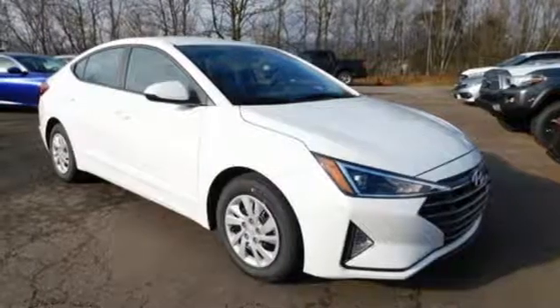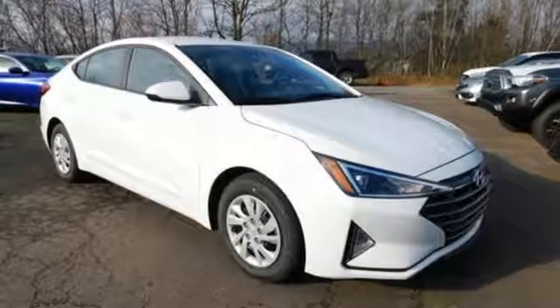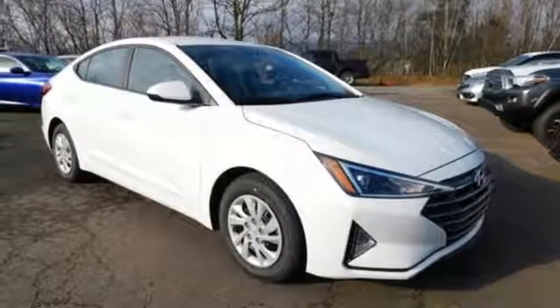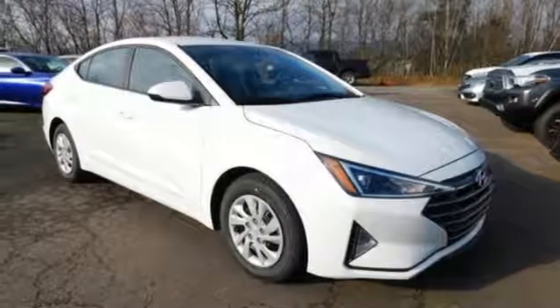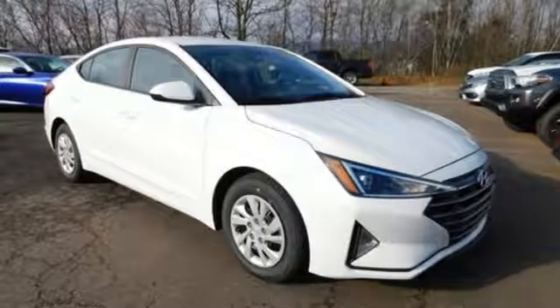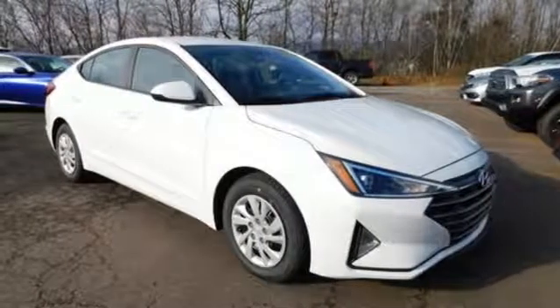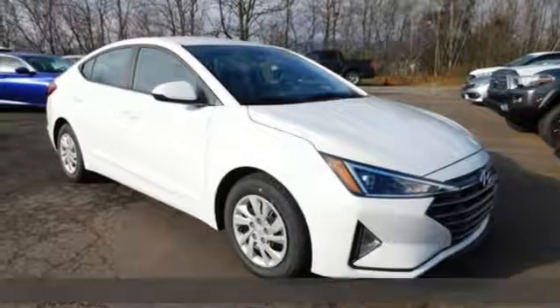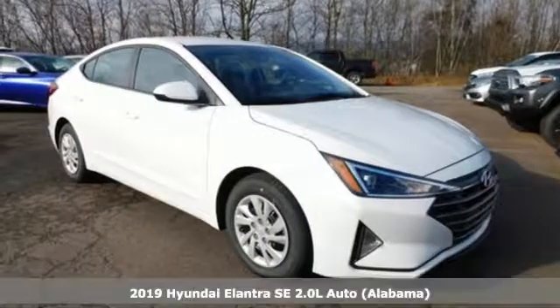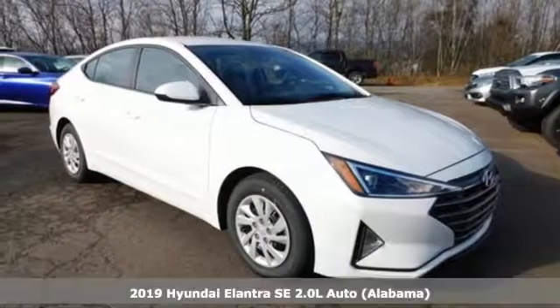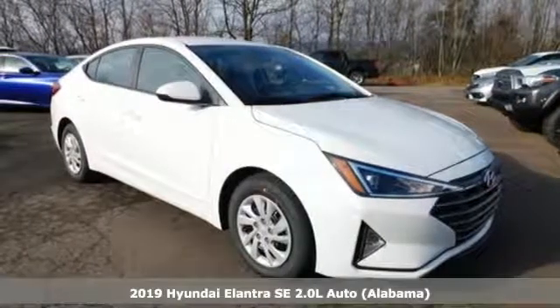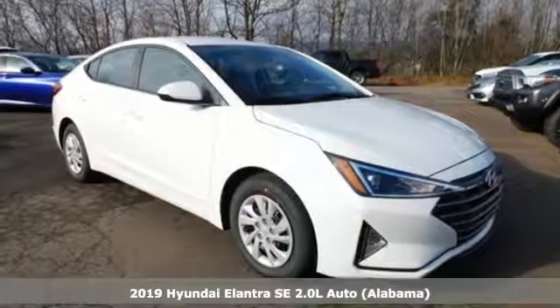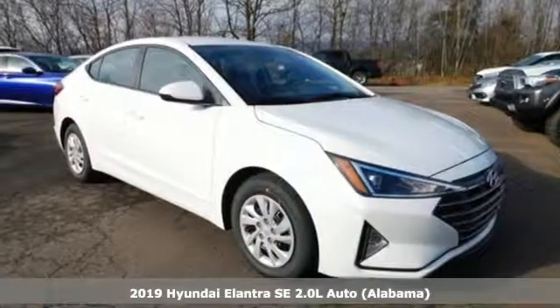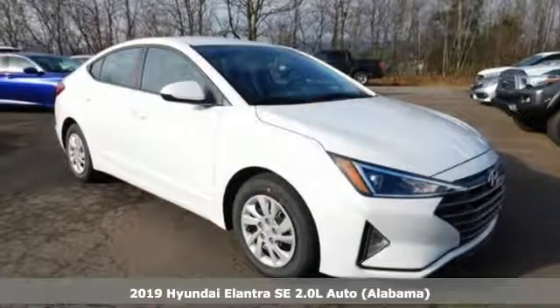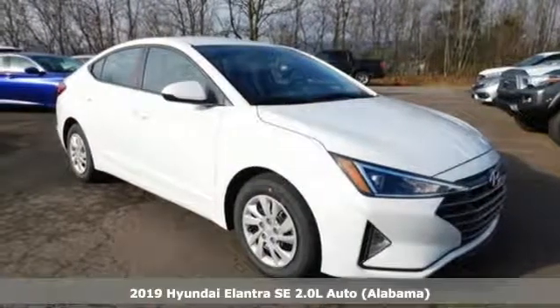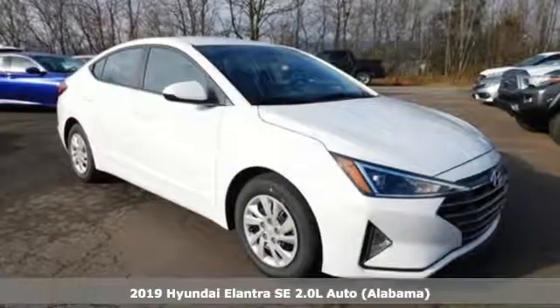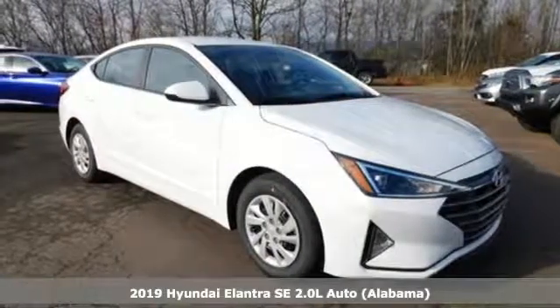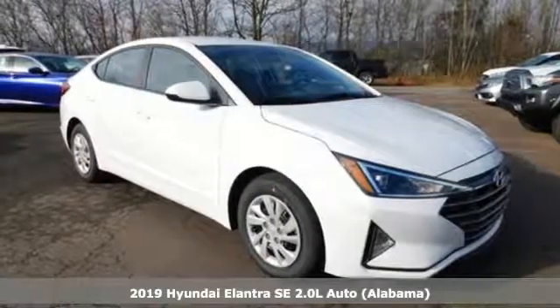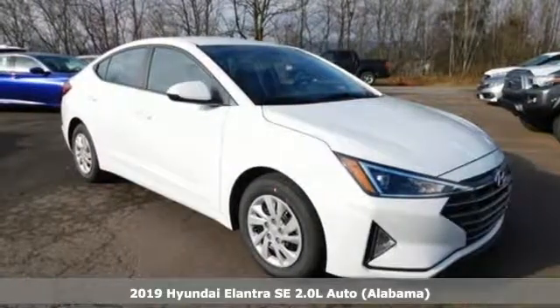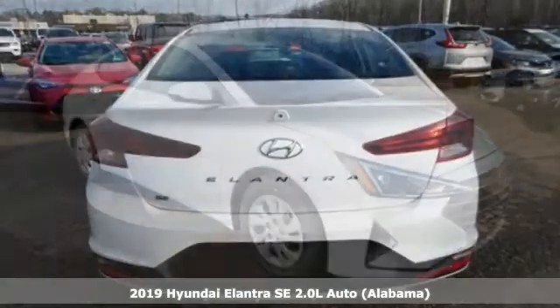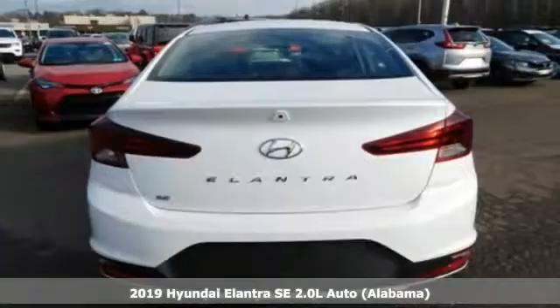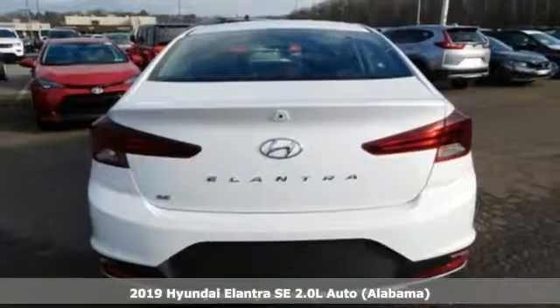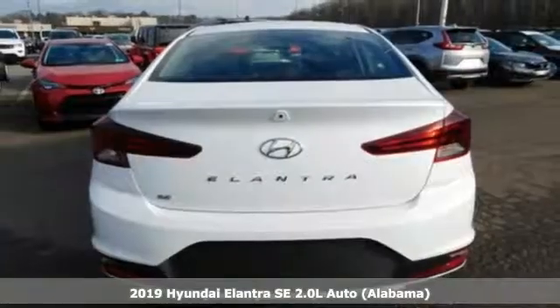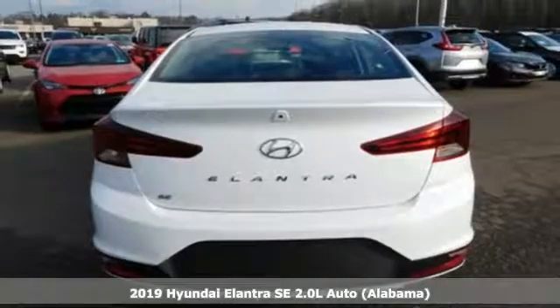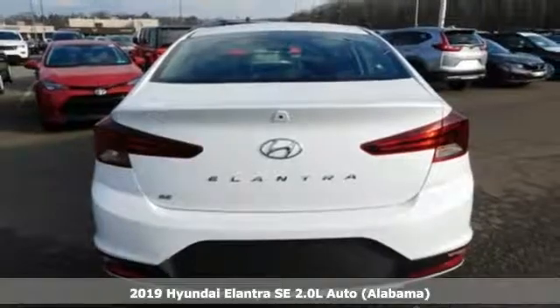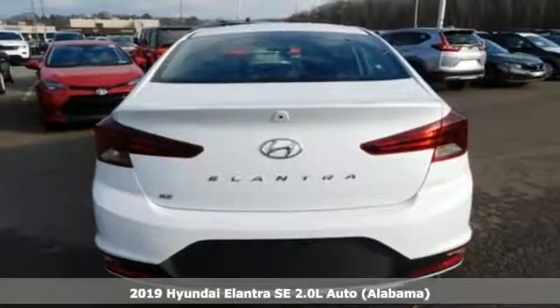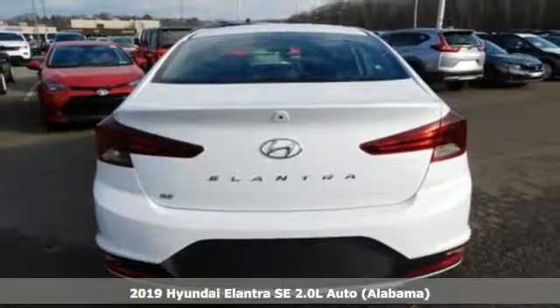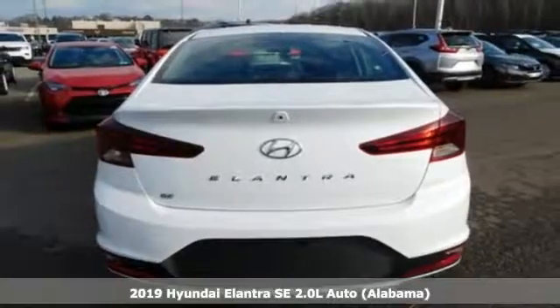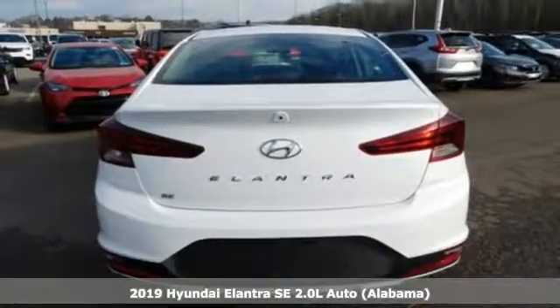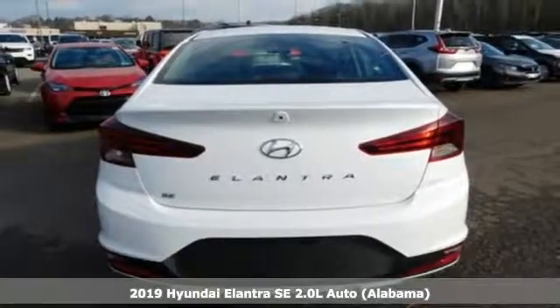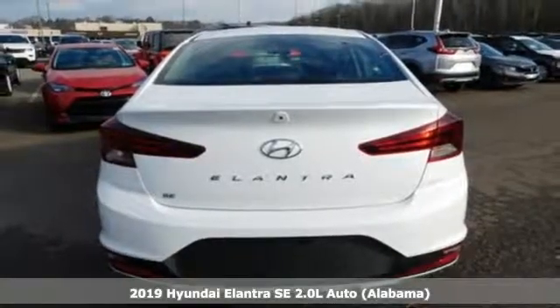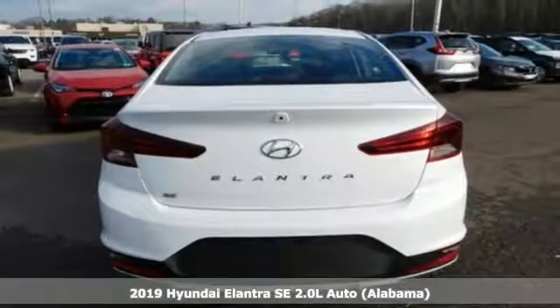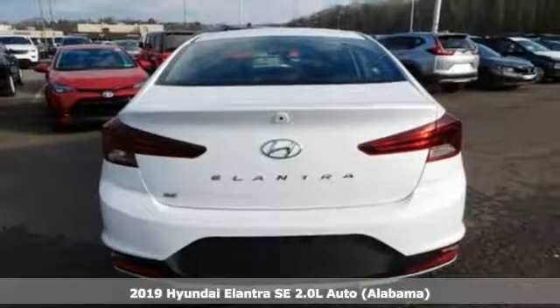Here's a new 2019 Hyundai Elantra. Challenging convention to find a better way — it's the Hyundai way.